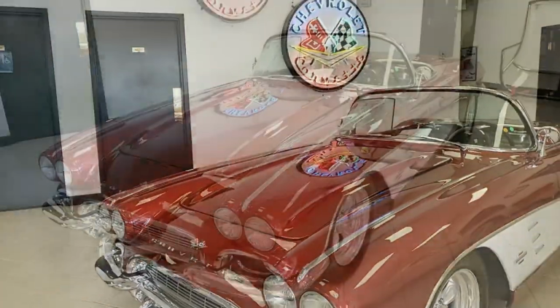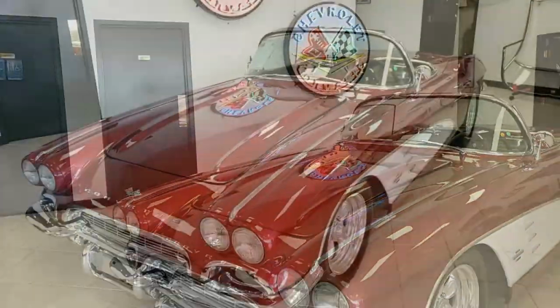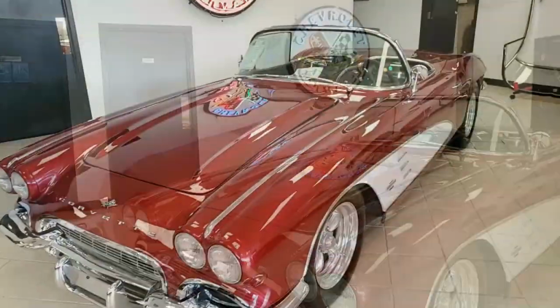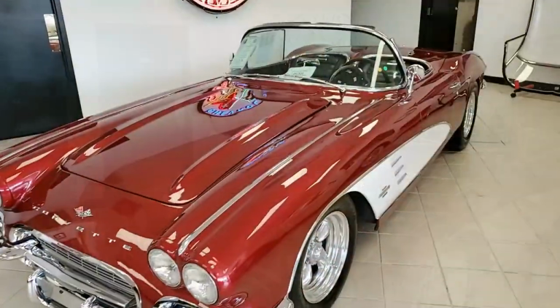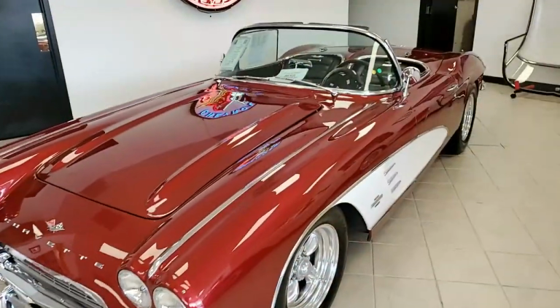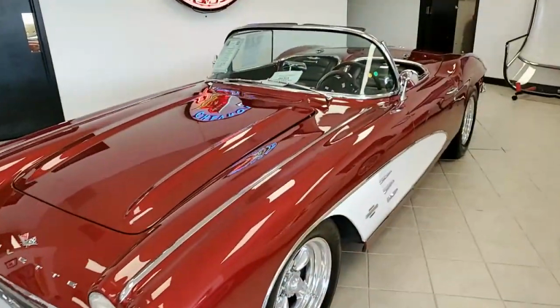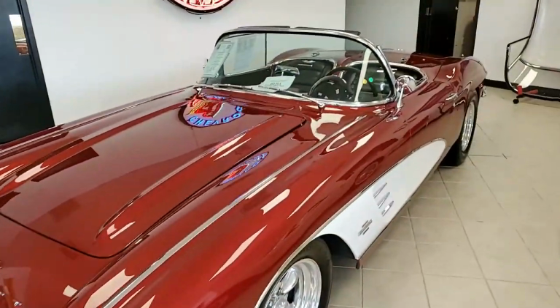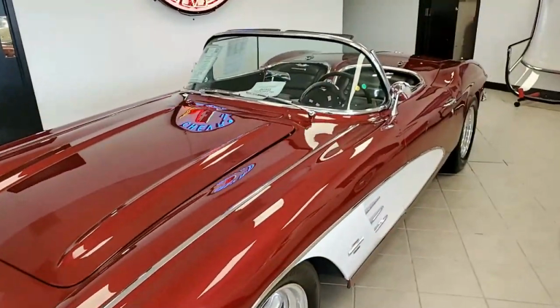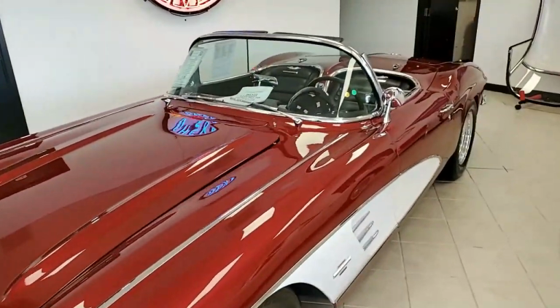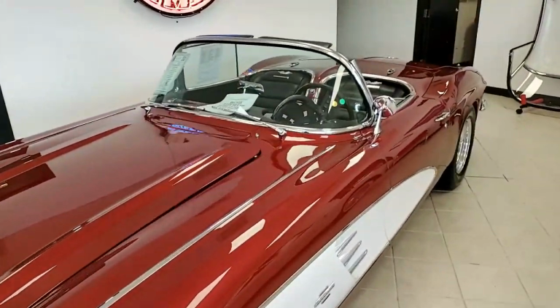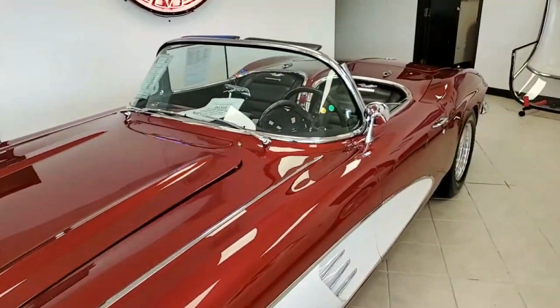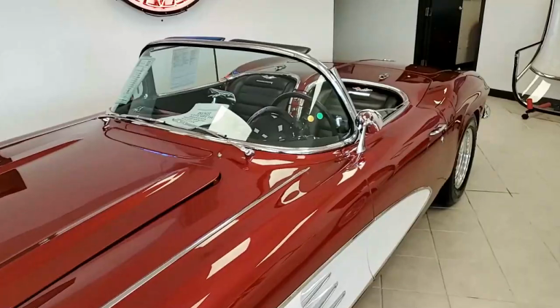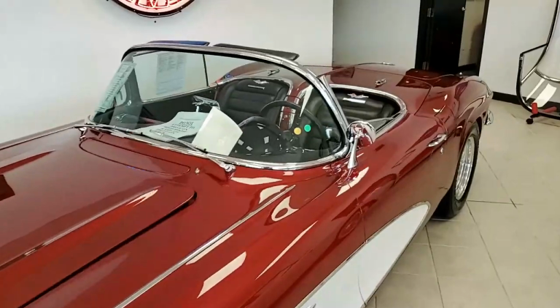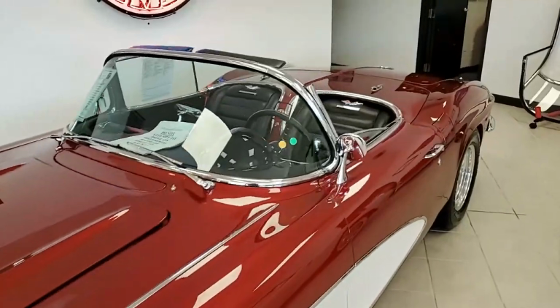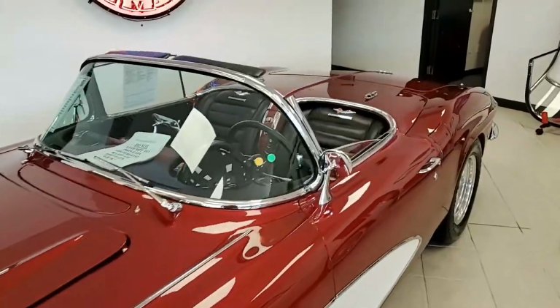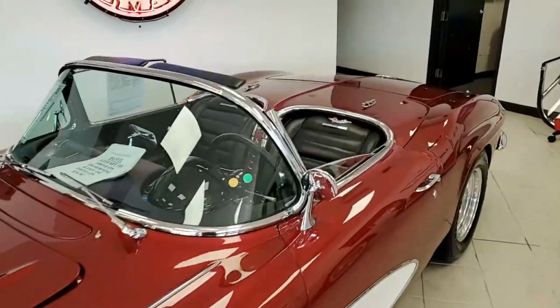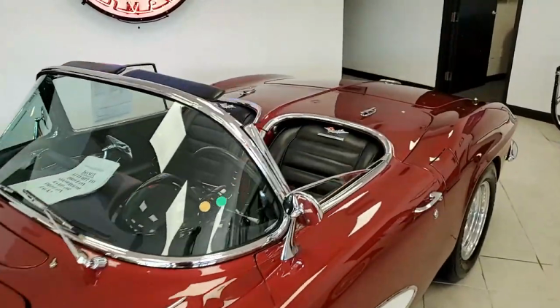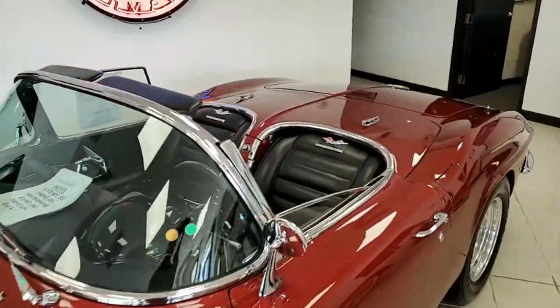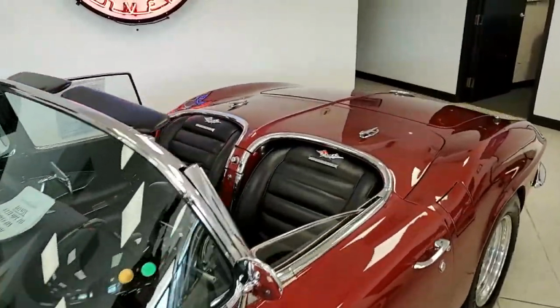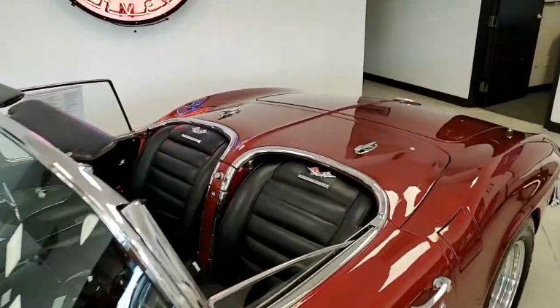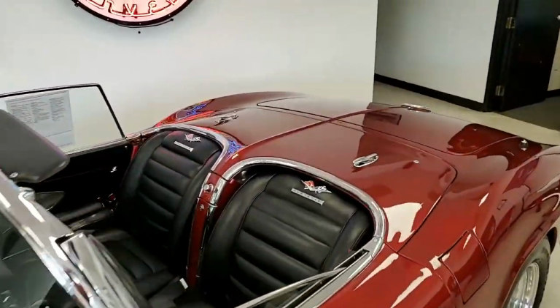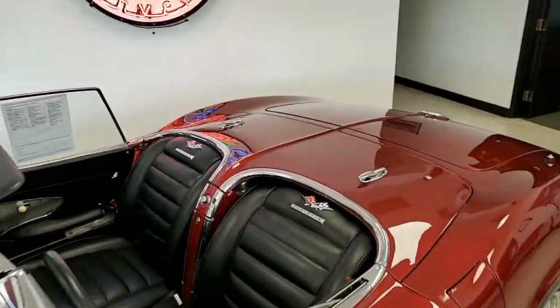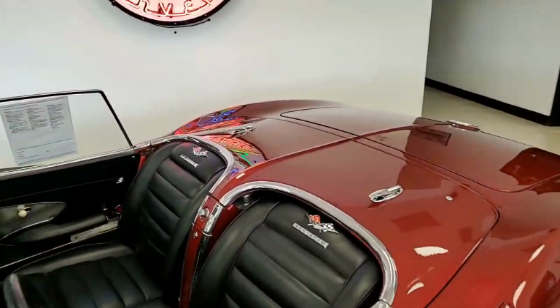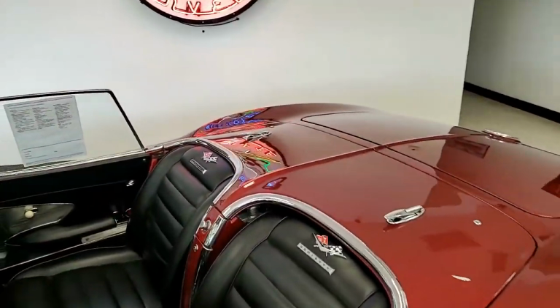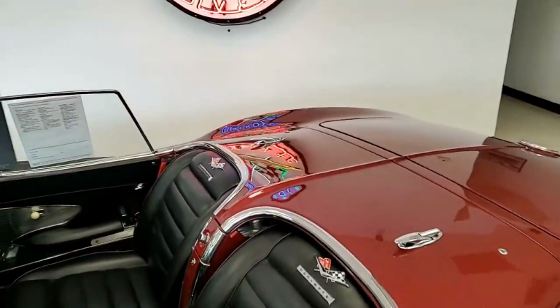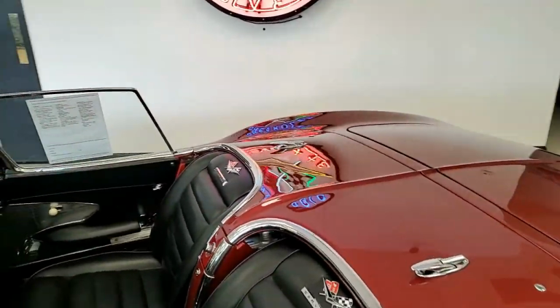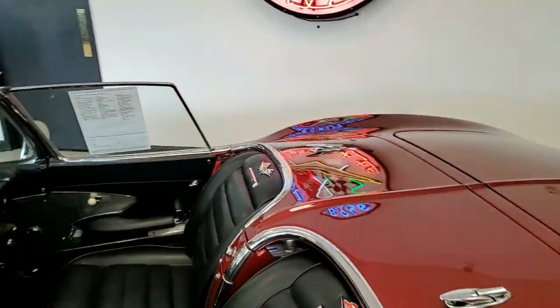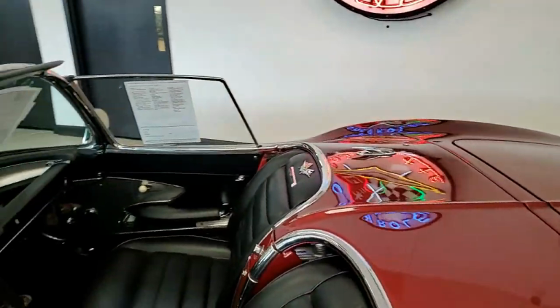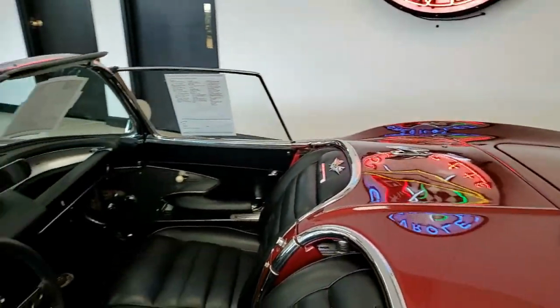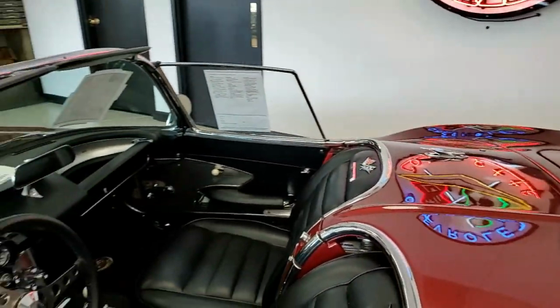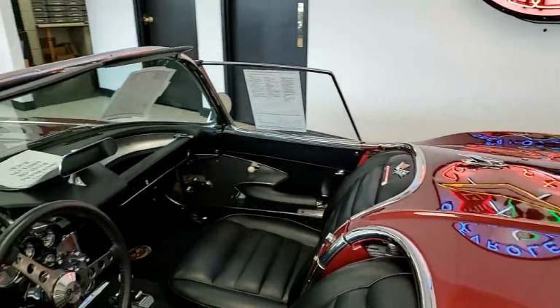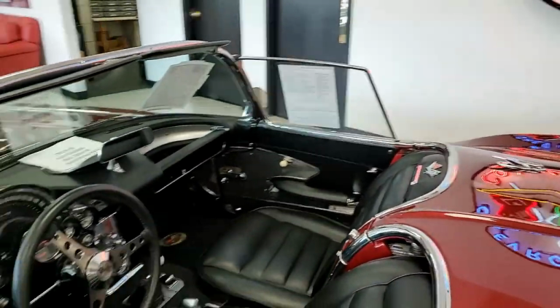Remember those Wonder Bar AM radios? This car has it. That beautiful two-tone paint, heater, and windshield washers.